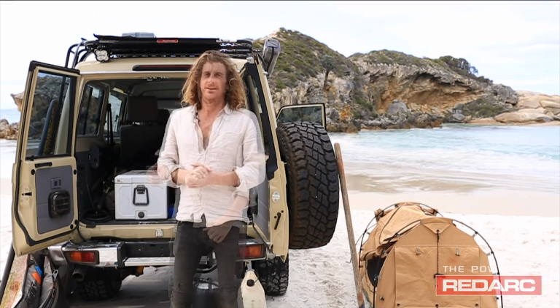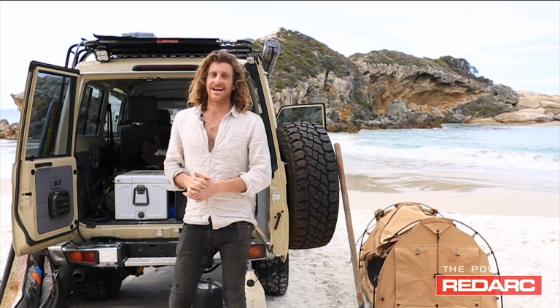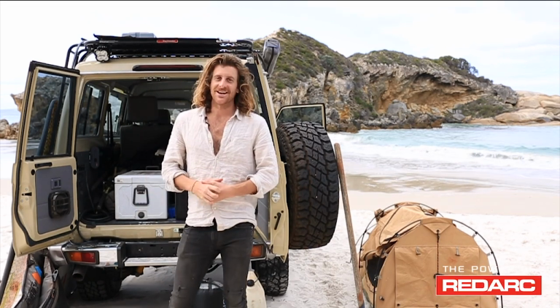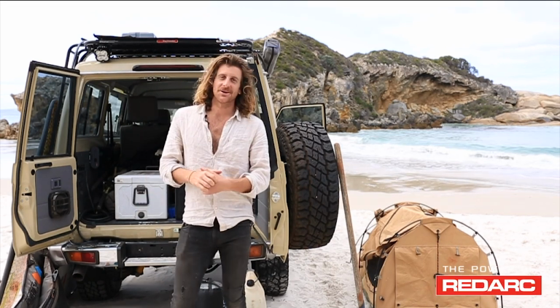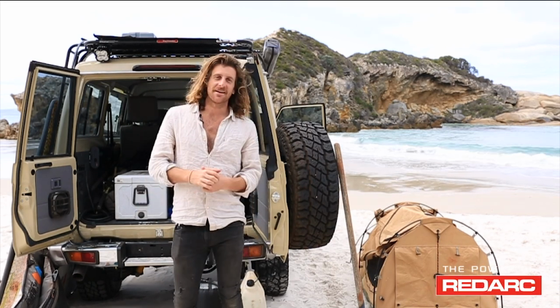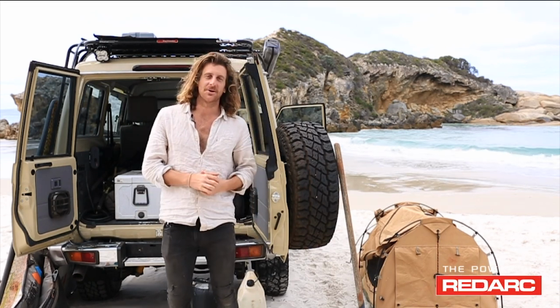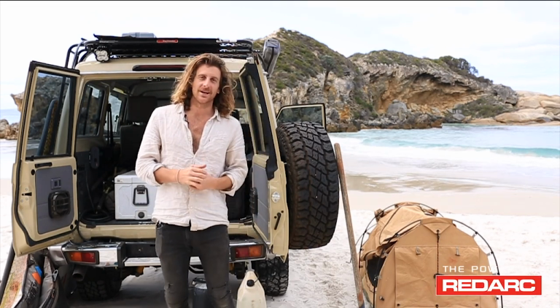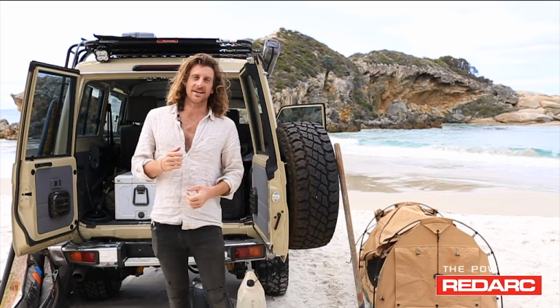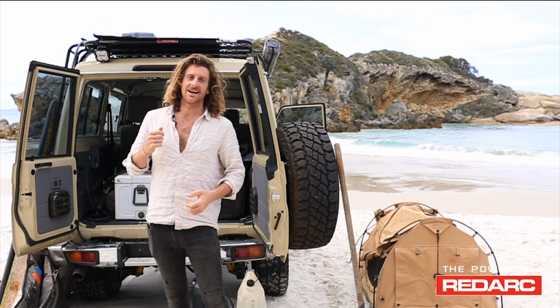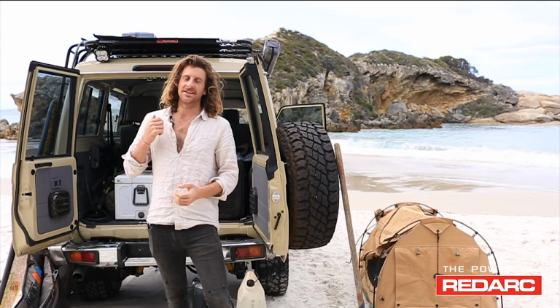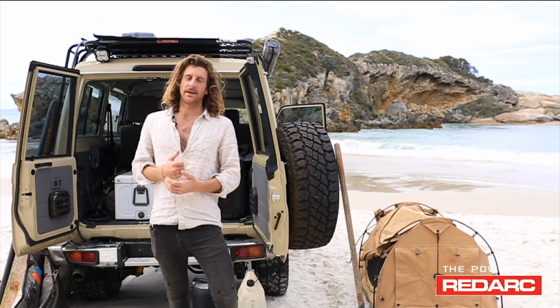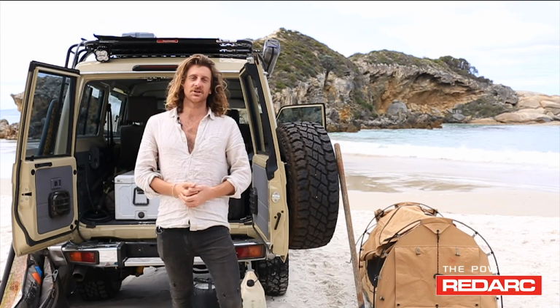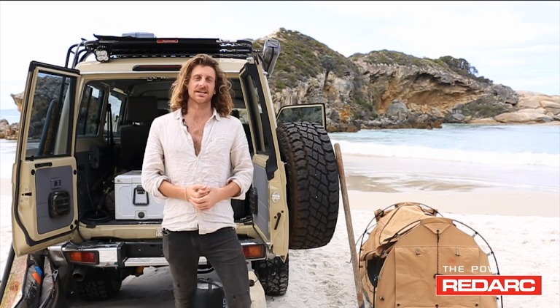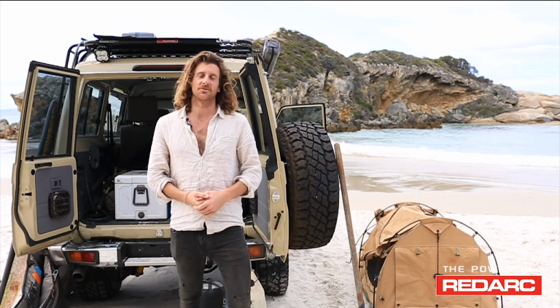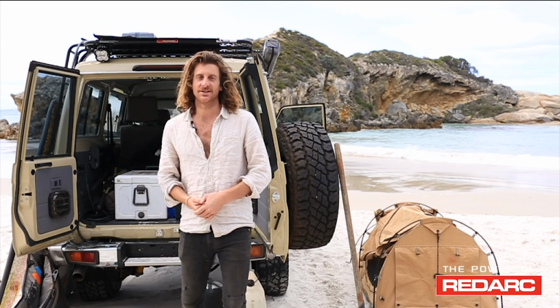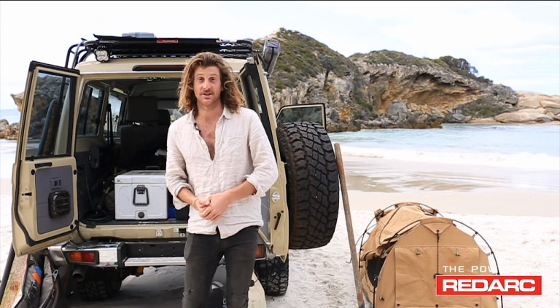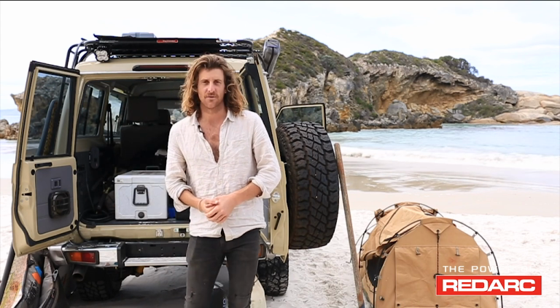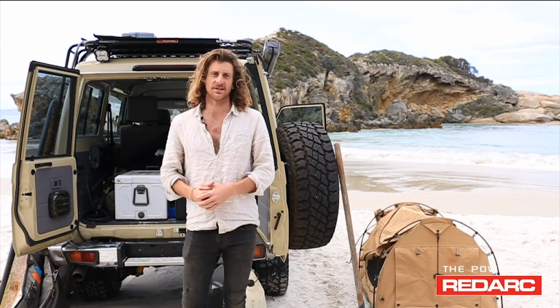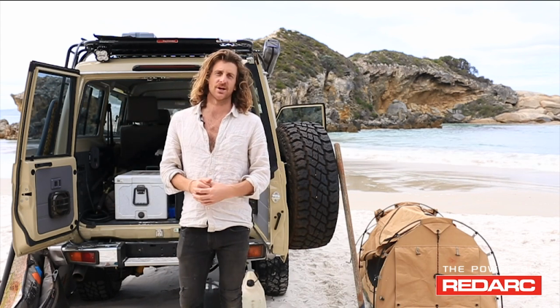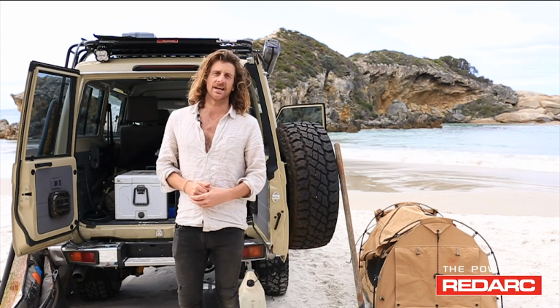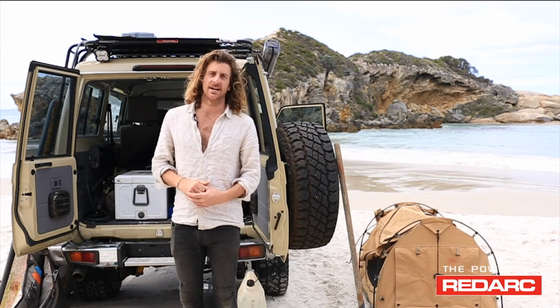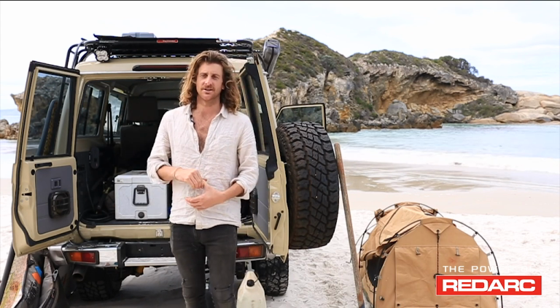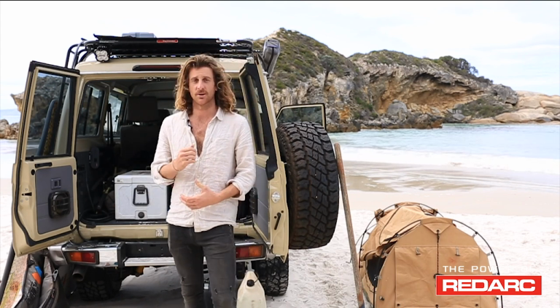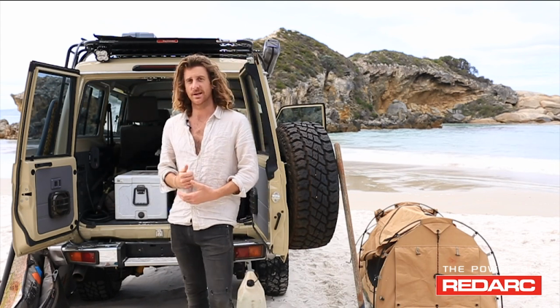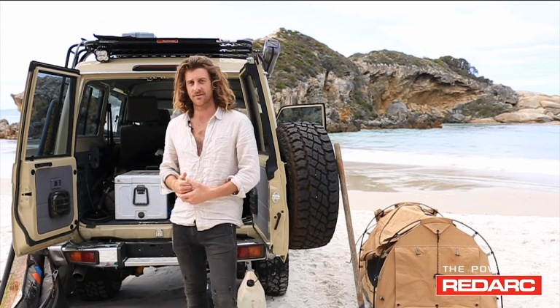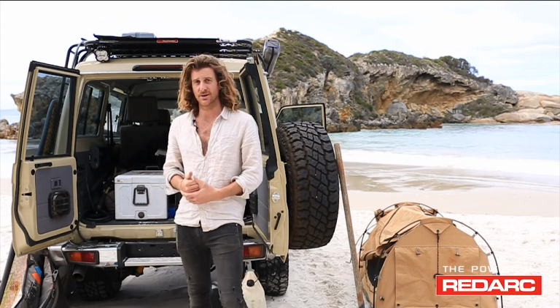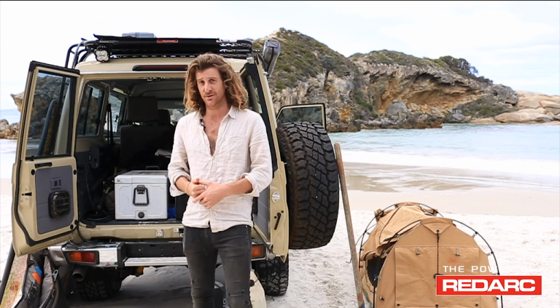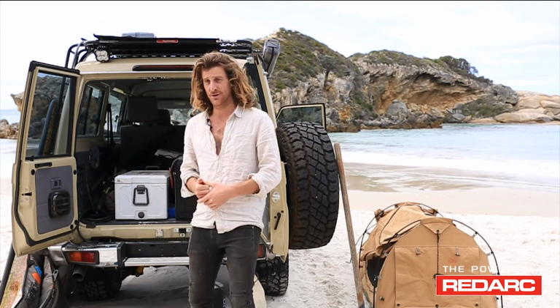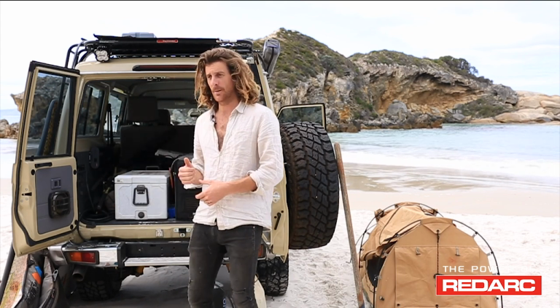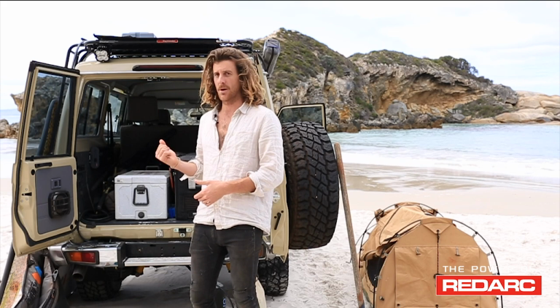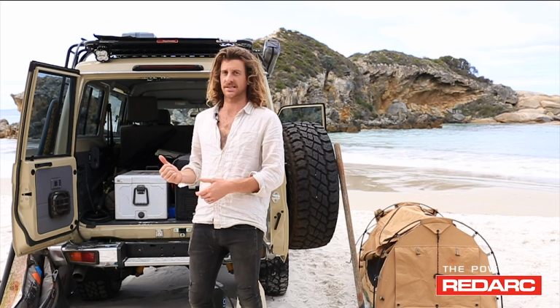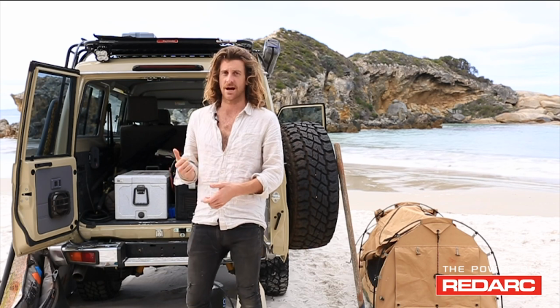G'day guys, Salty Davenport here. We are down in the picturesque regions of Western Australia and I just want to quickly run you through my setup.